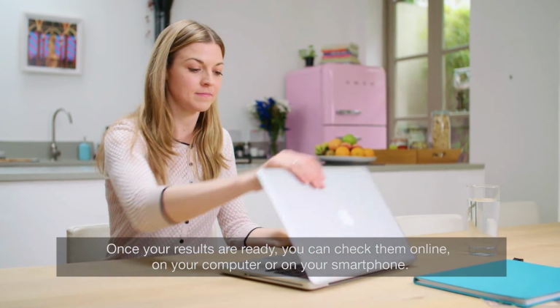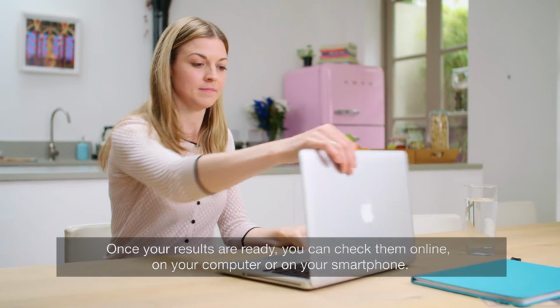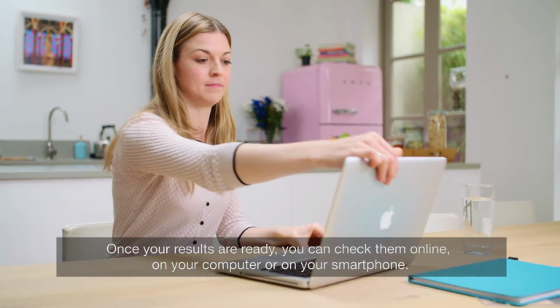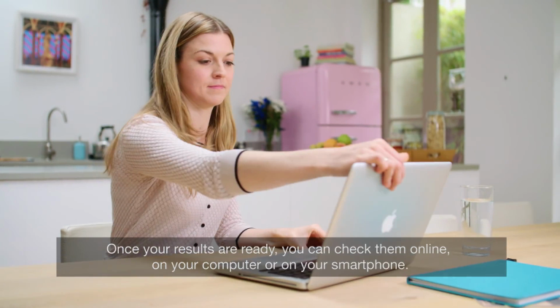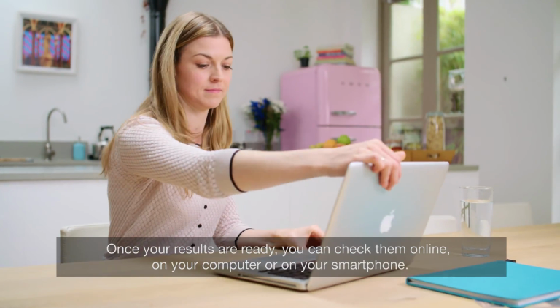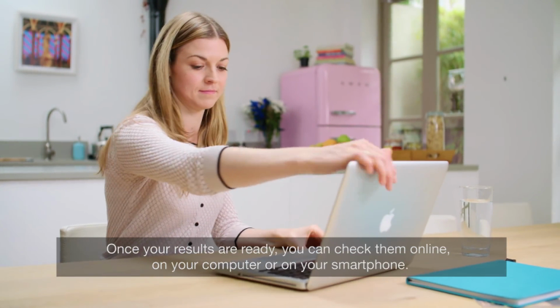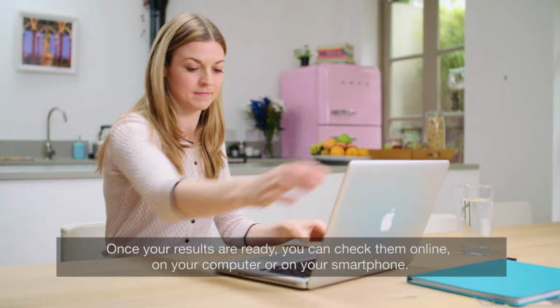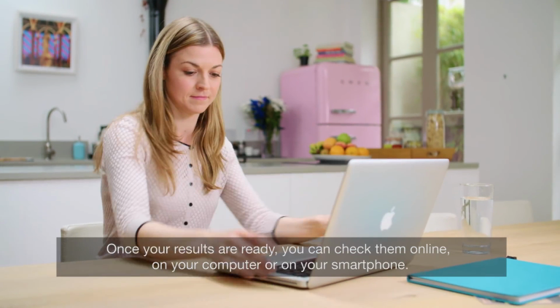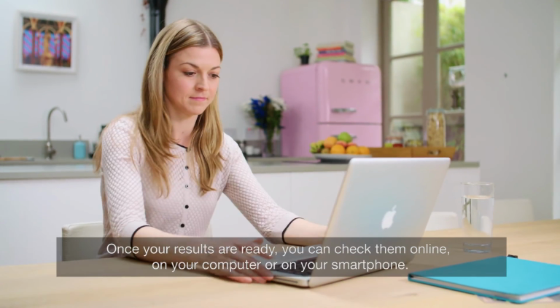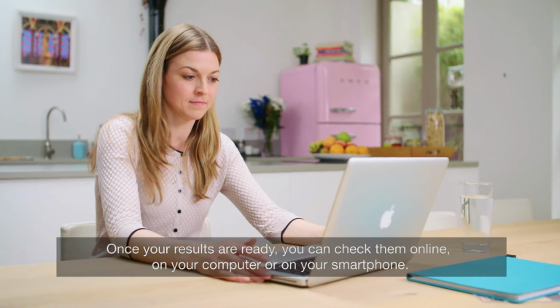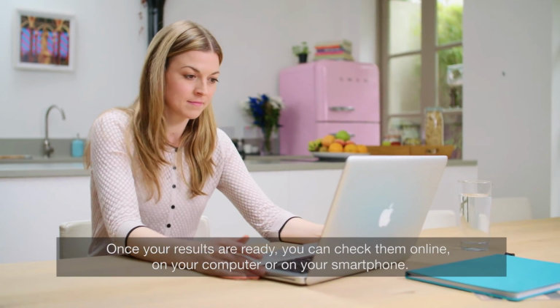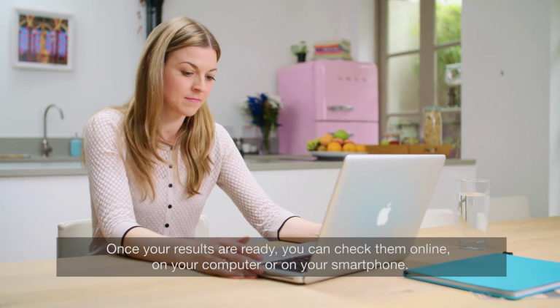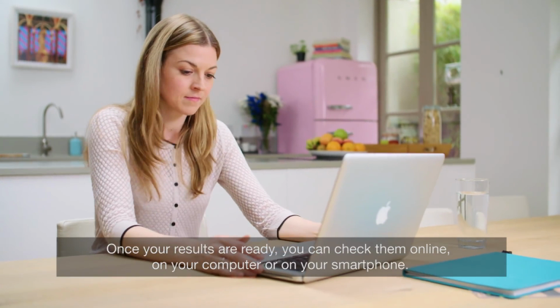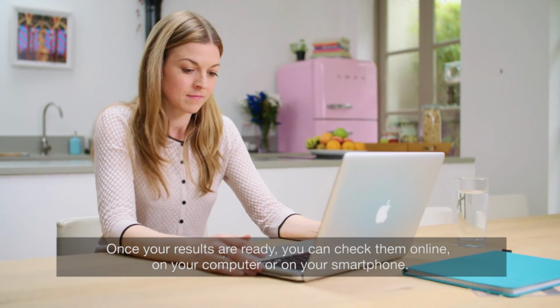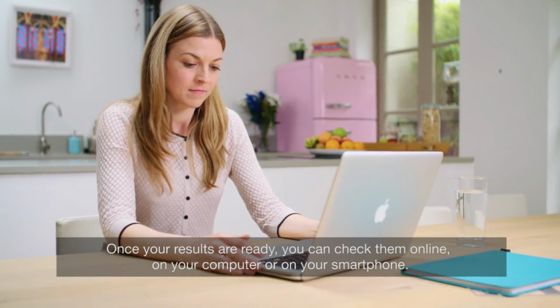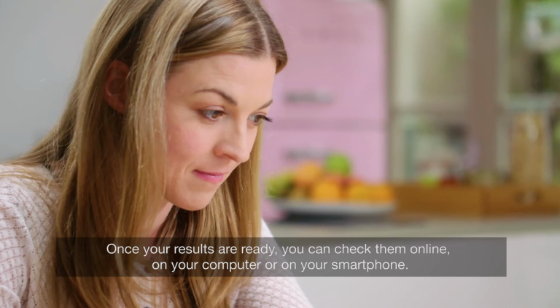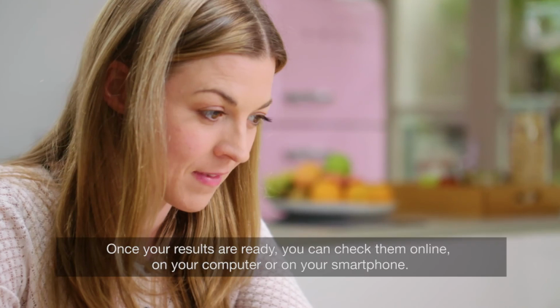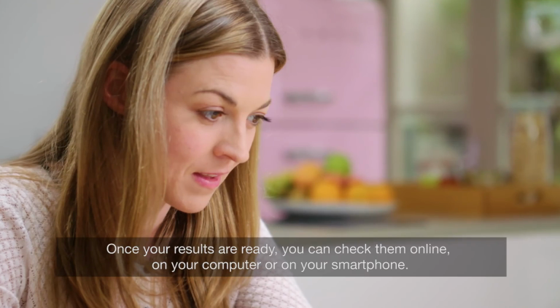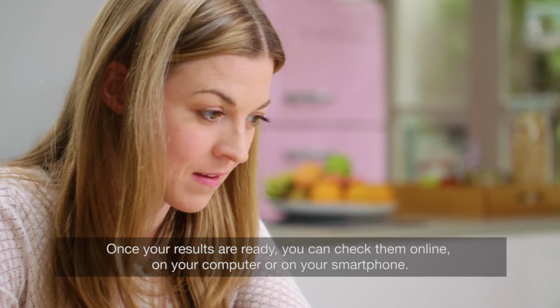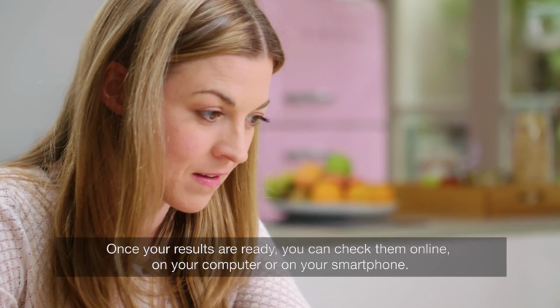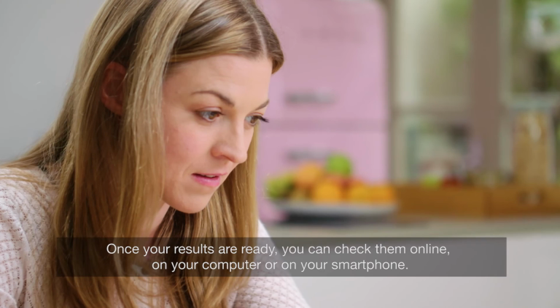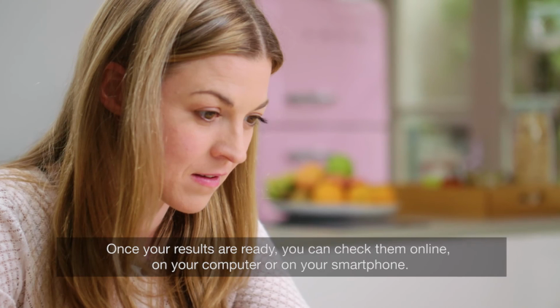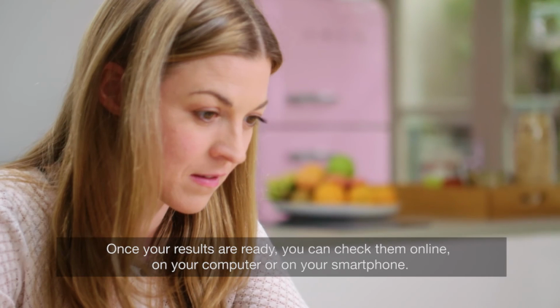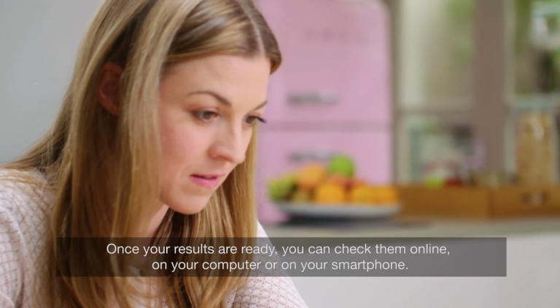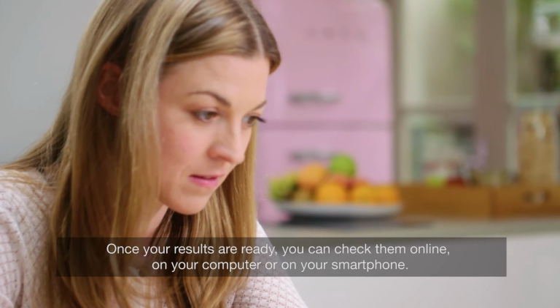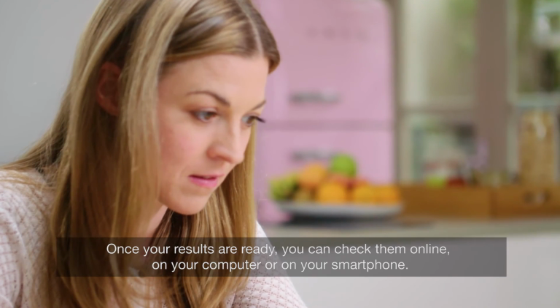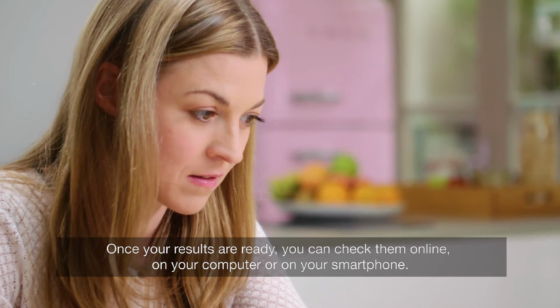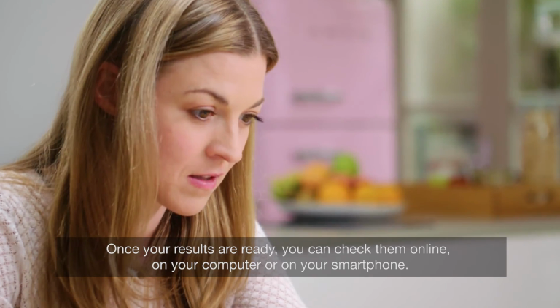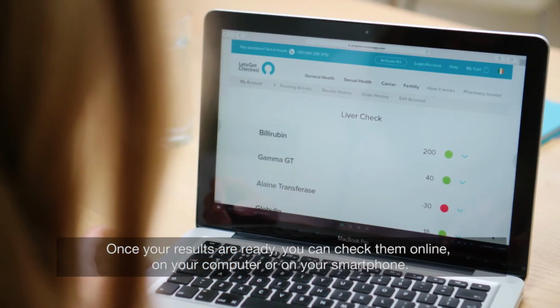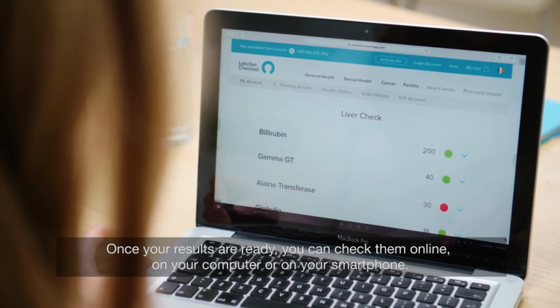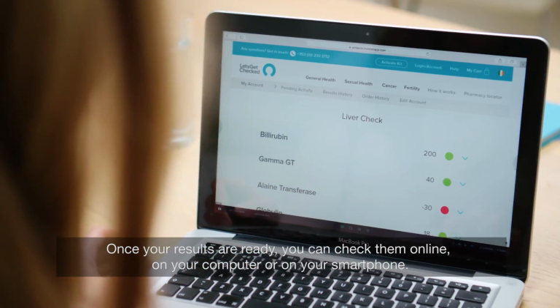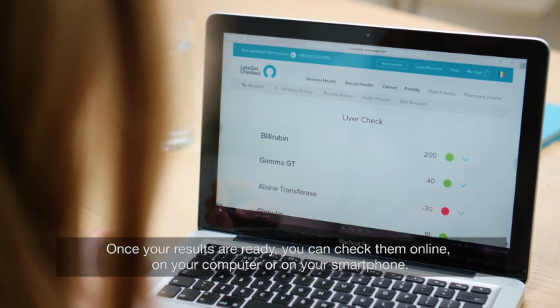Once your results are ready, you can check them online, on your computer, or on your smartphone.